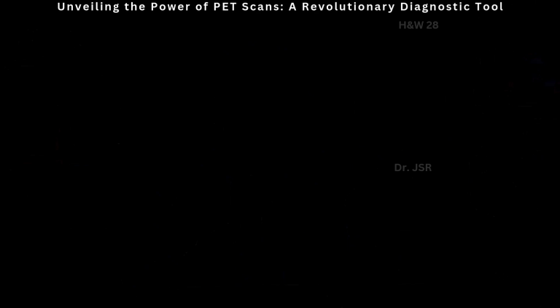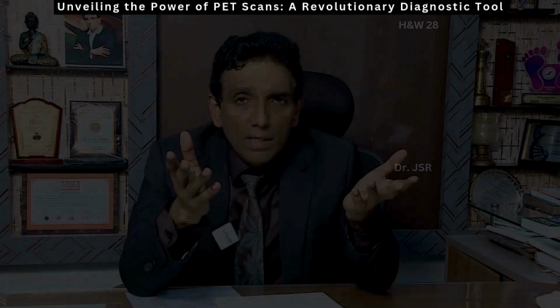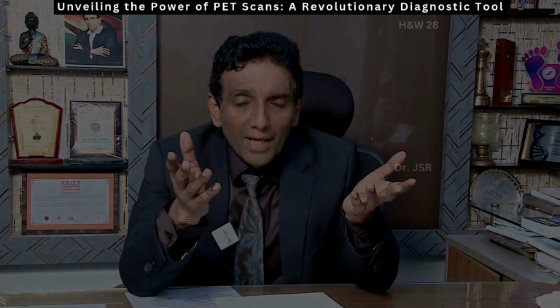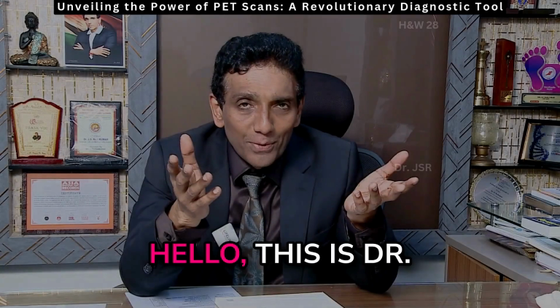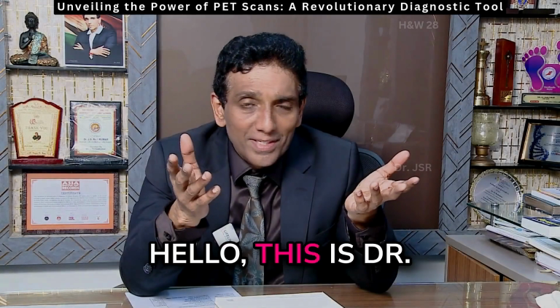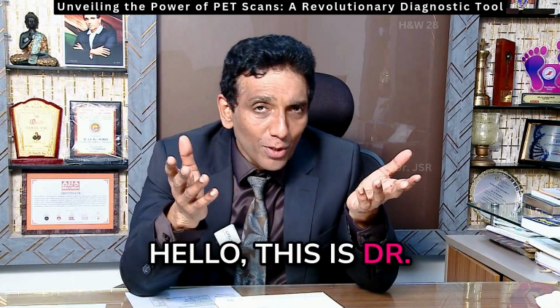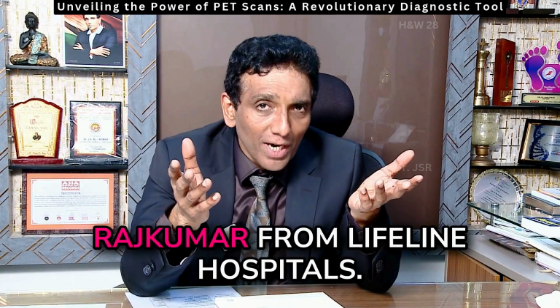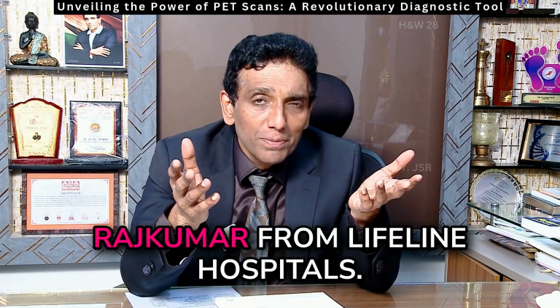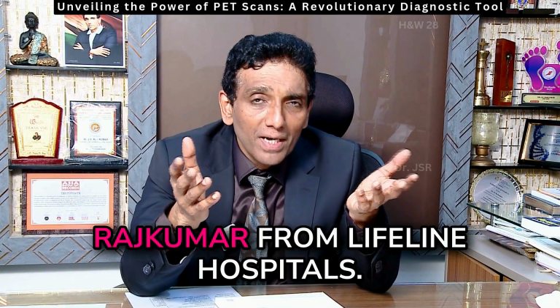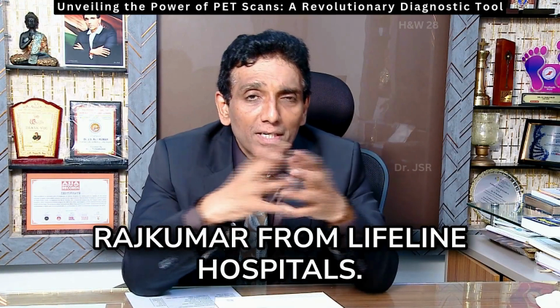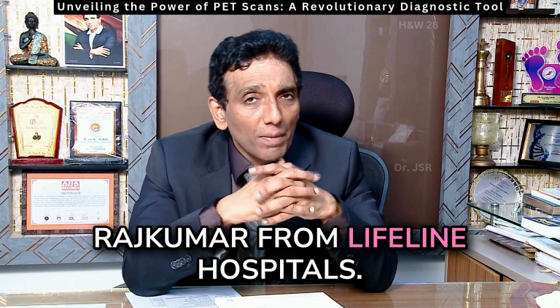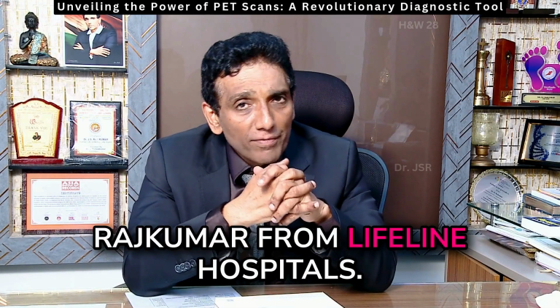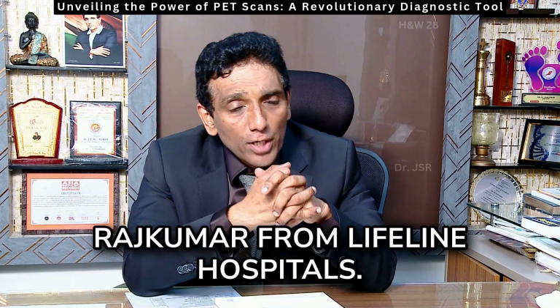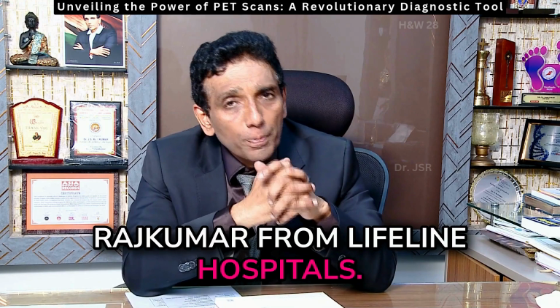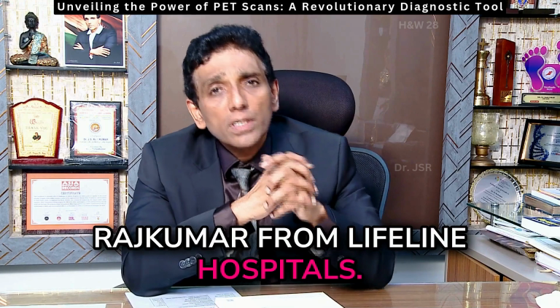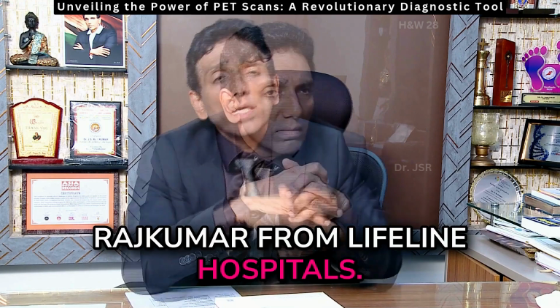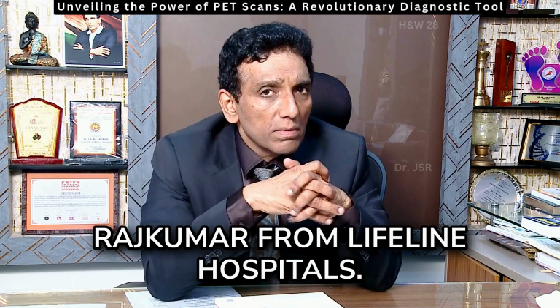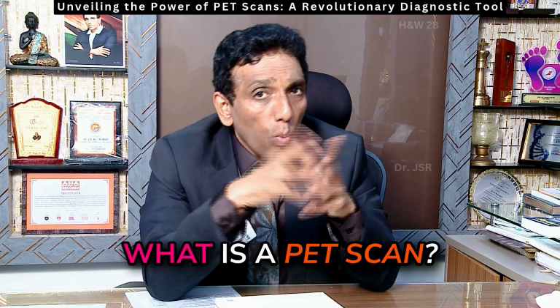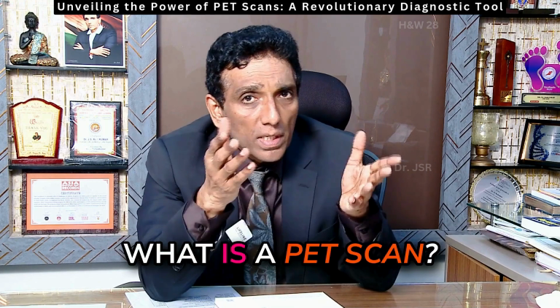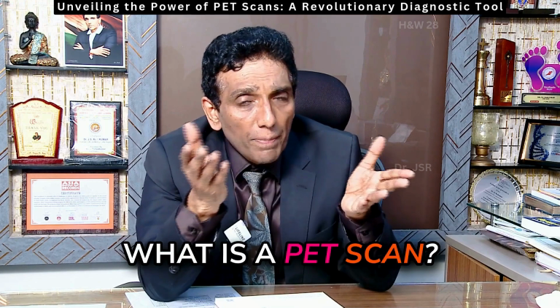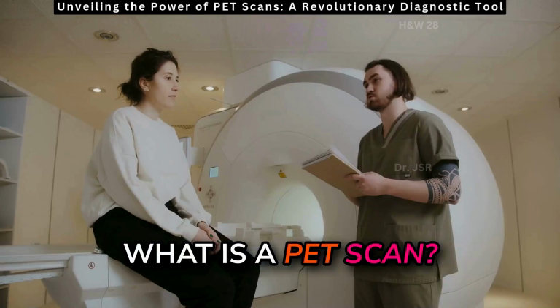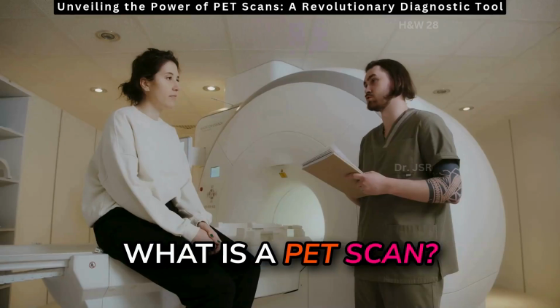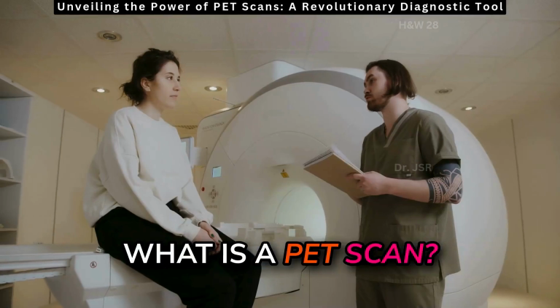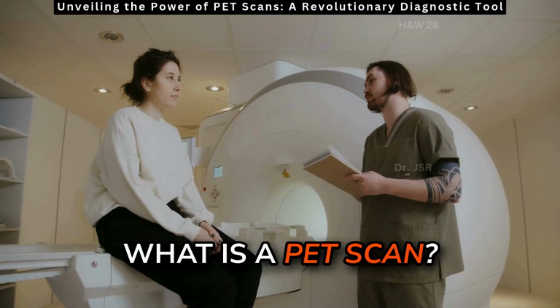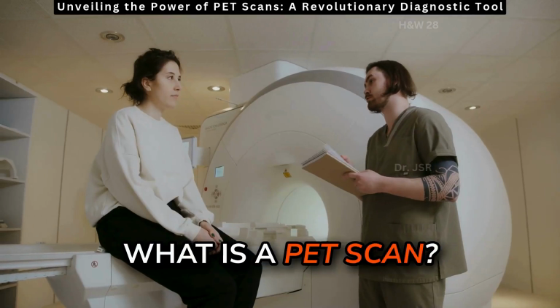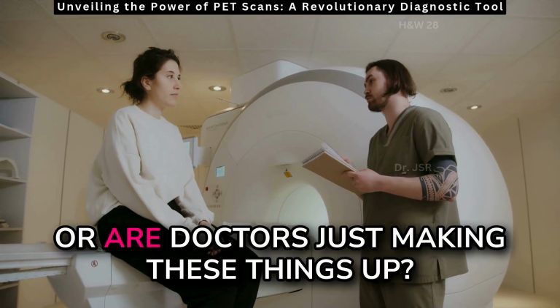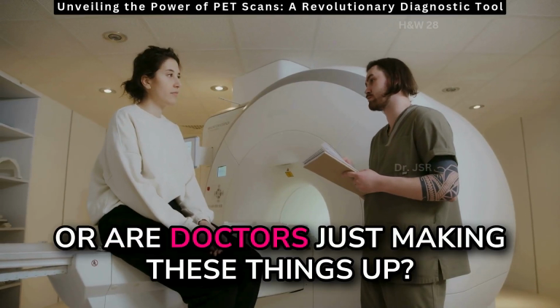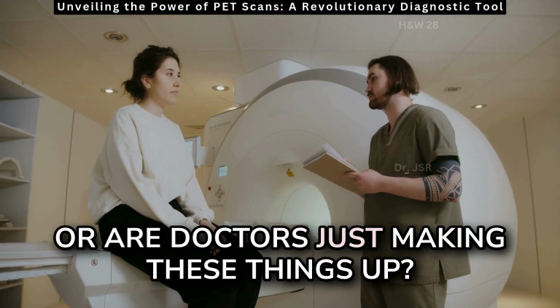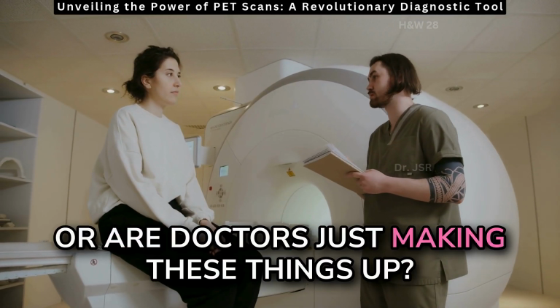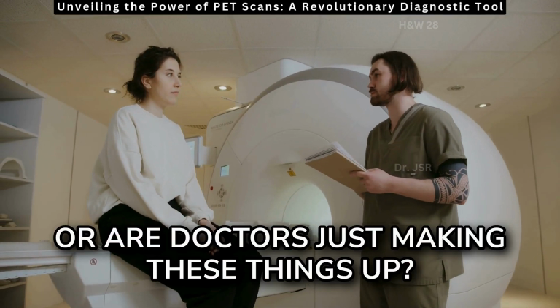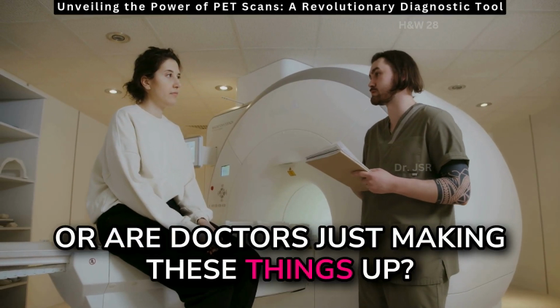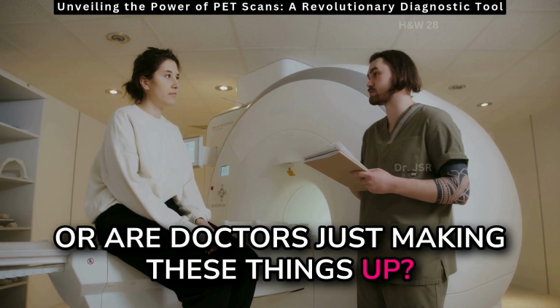Hello, this is Dr. Rajkumar from Lifeline Hospitals. What is a PET scan? Our doctor is just making these things up.